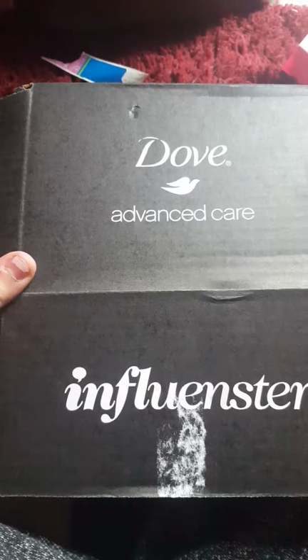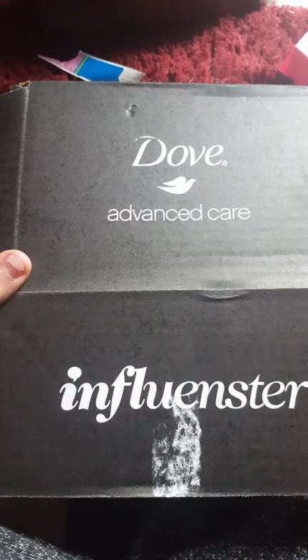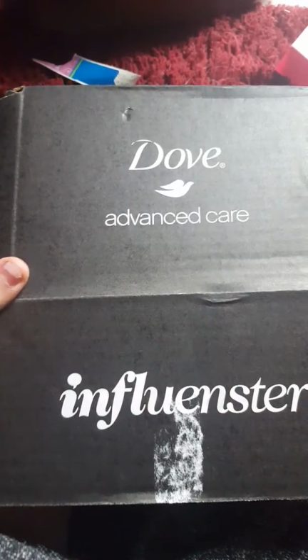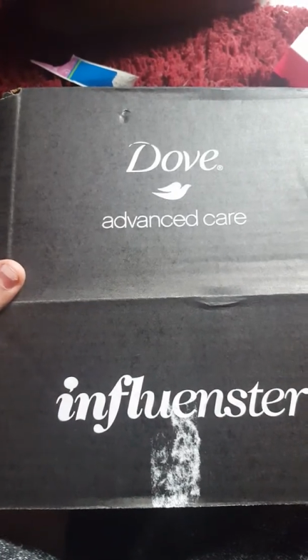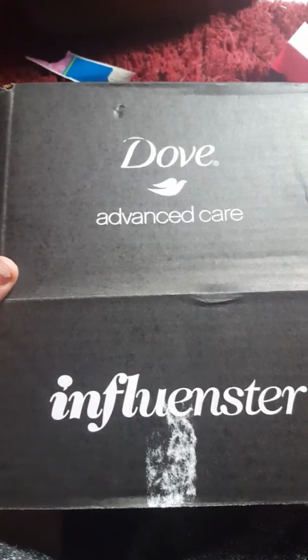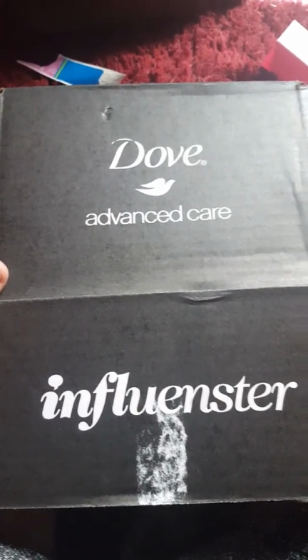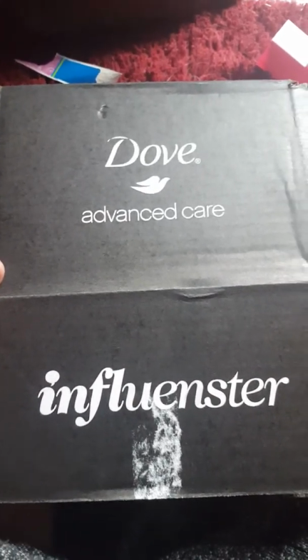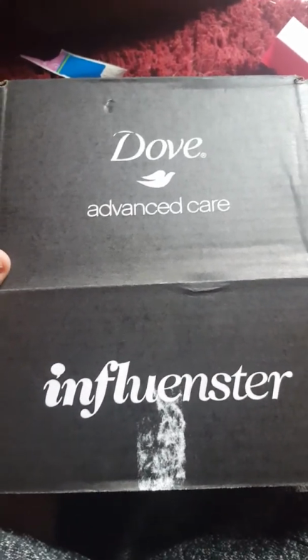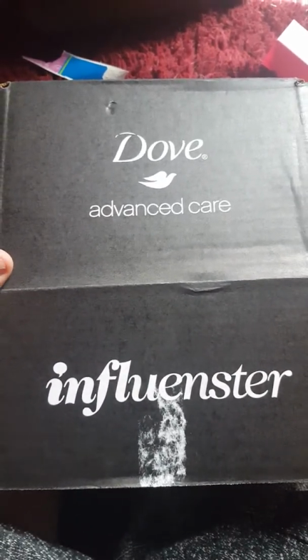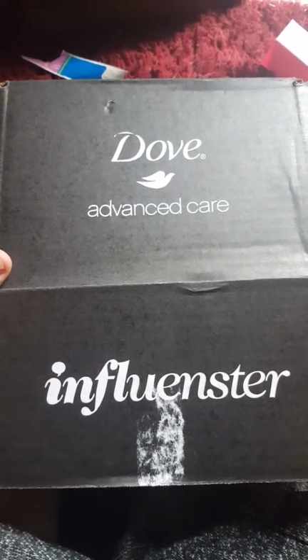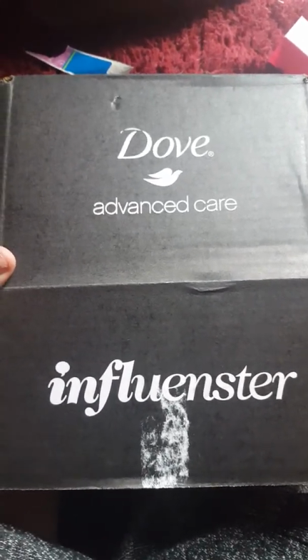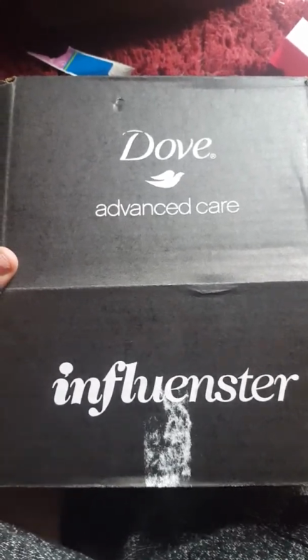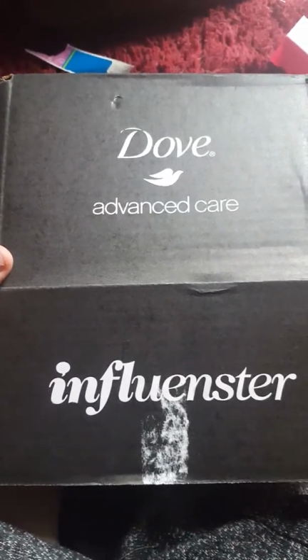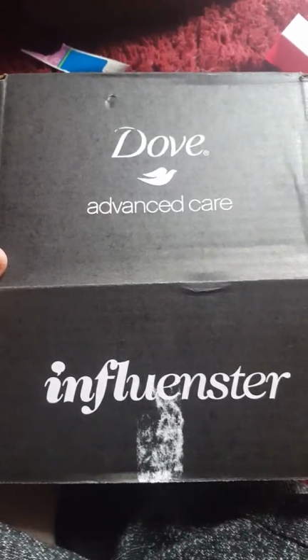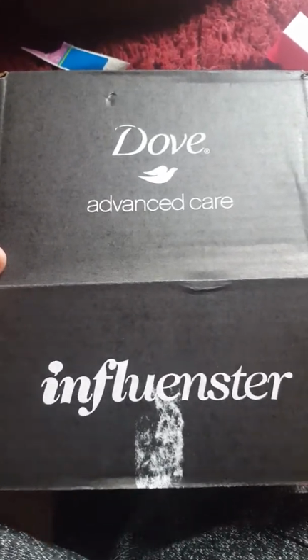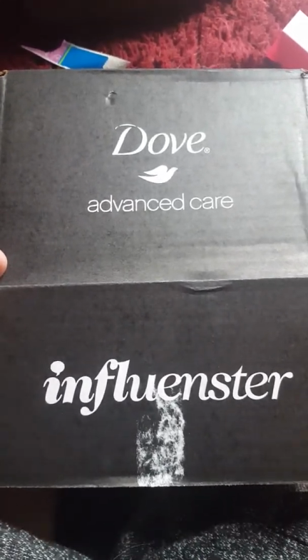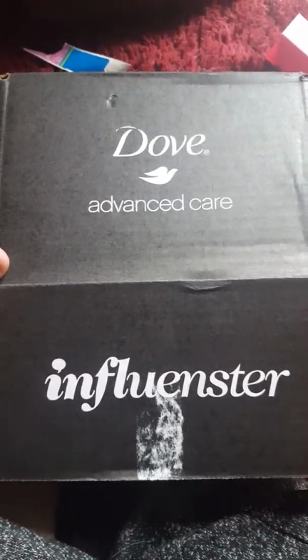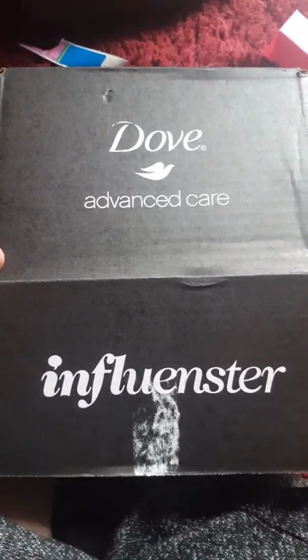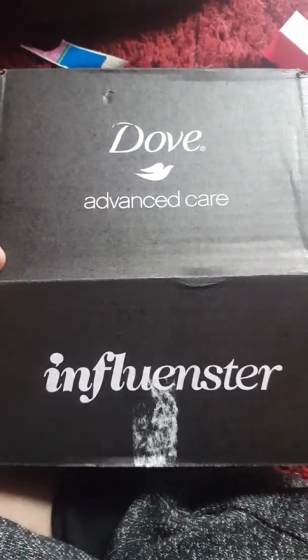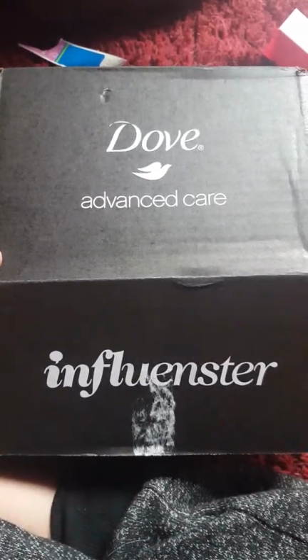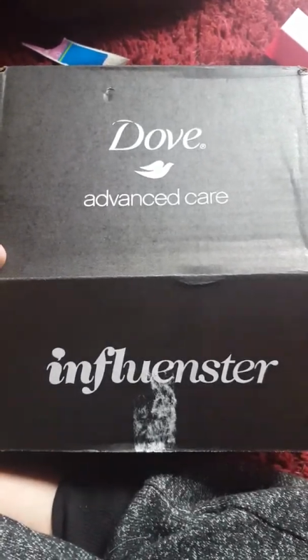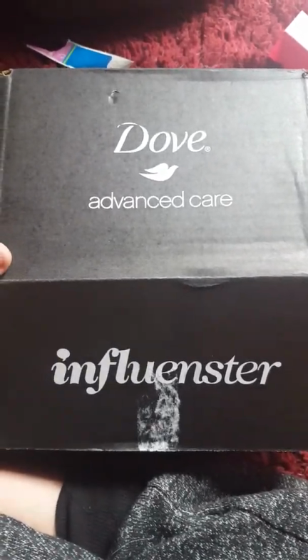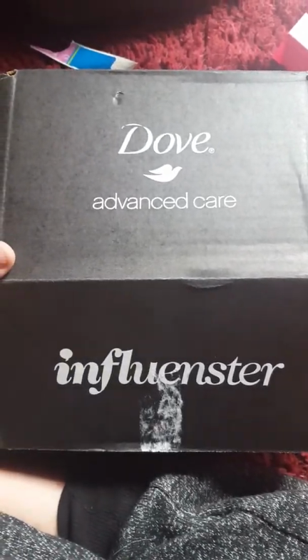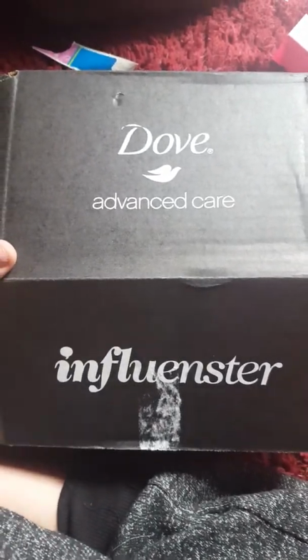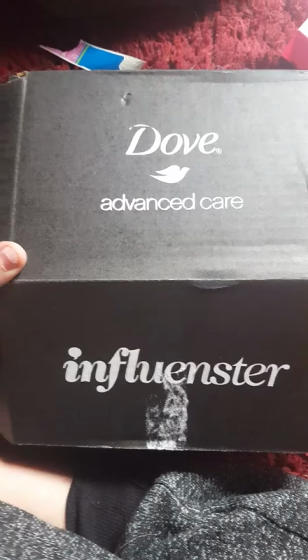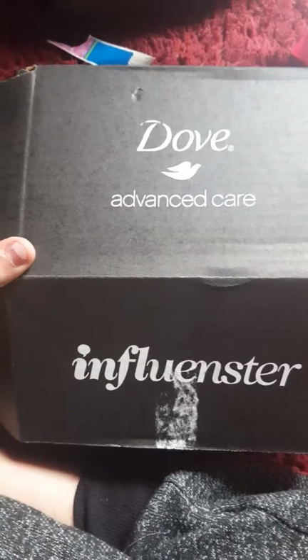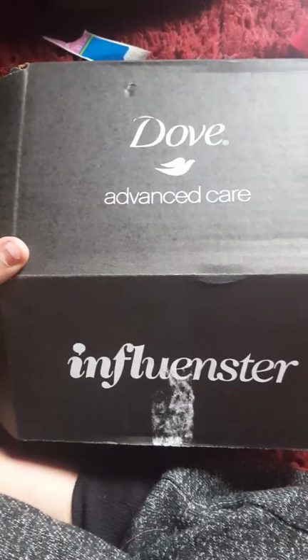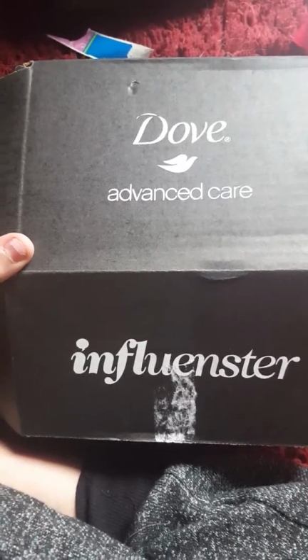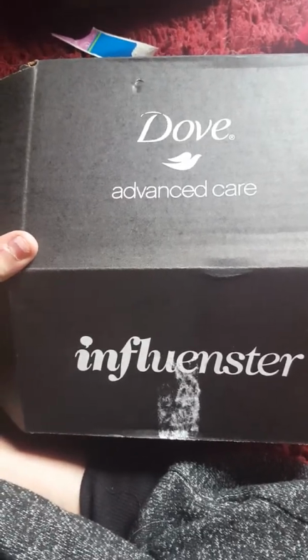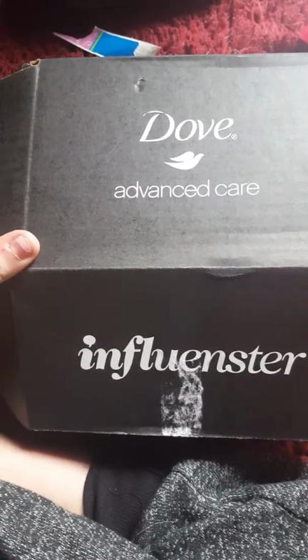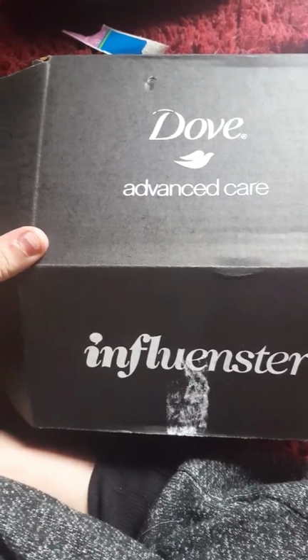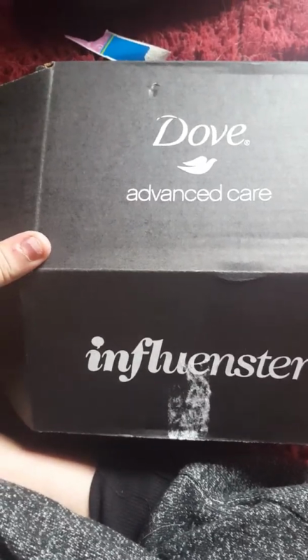What's up guys! So today I actually got an Influenster box, surprisingly — I've never got one before.